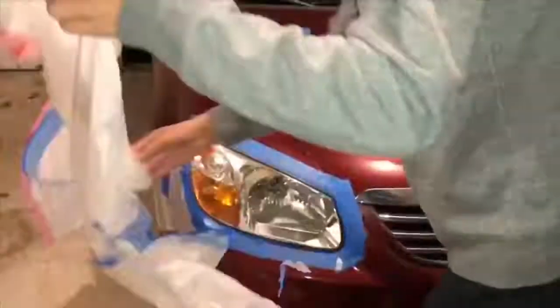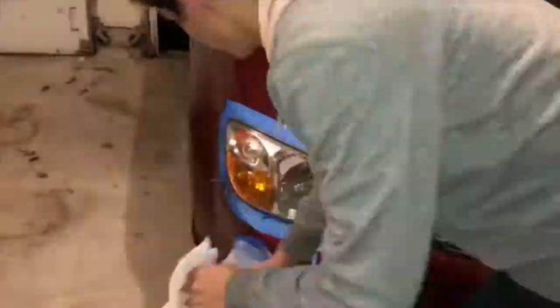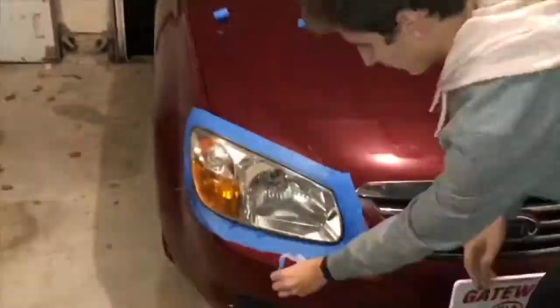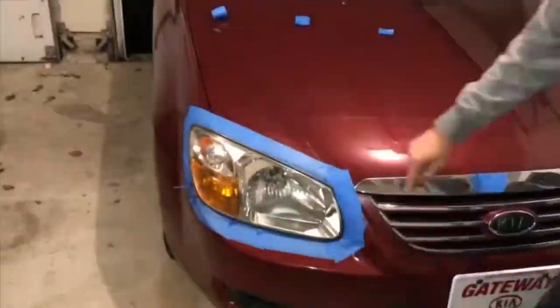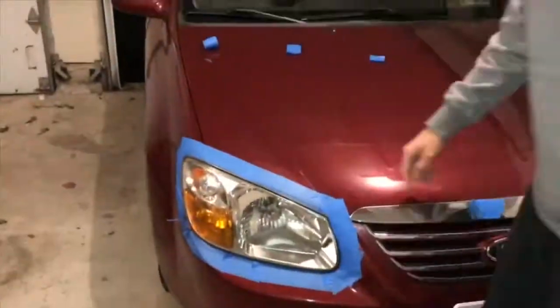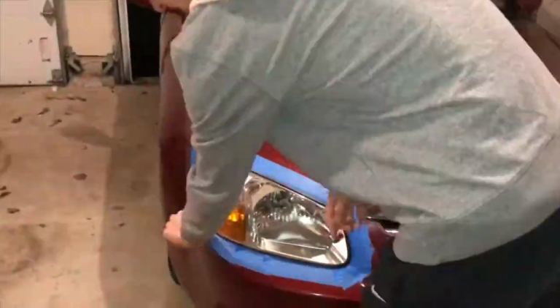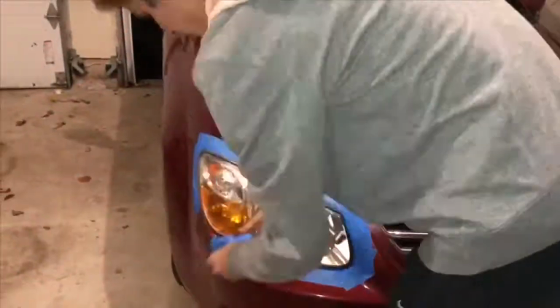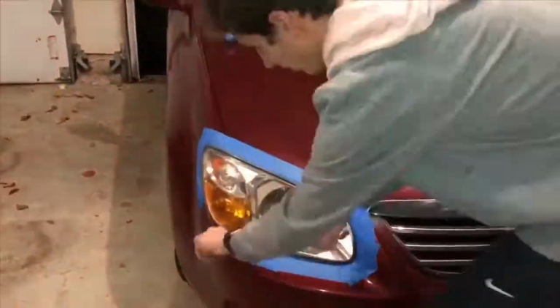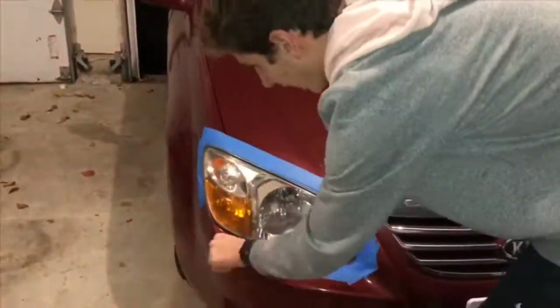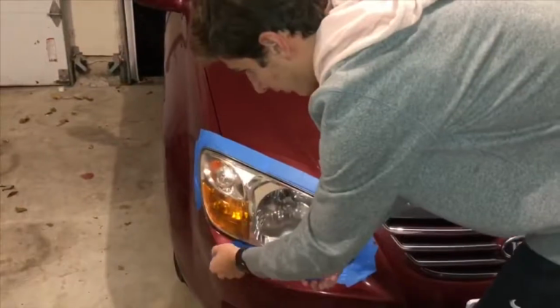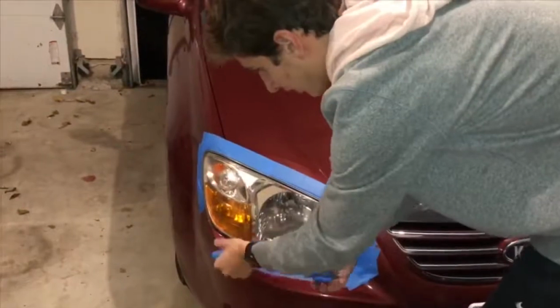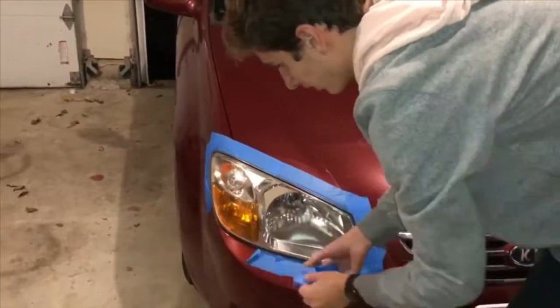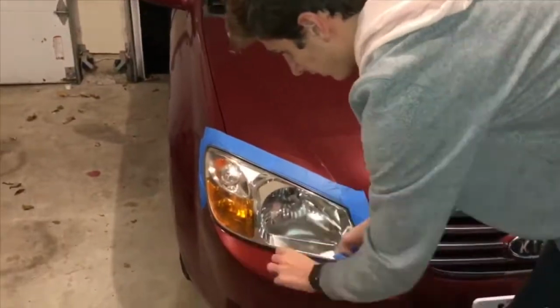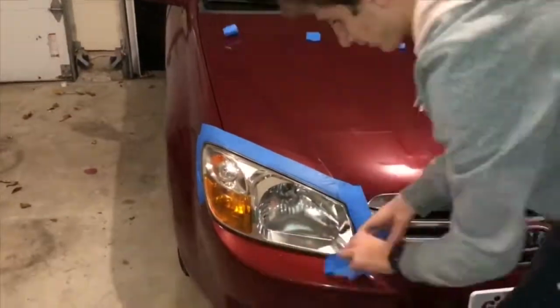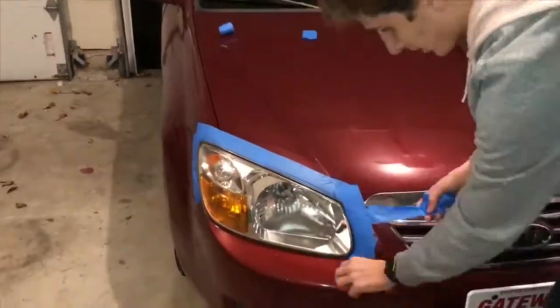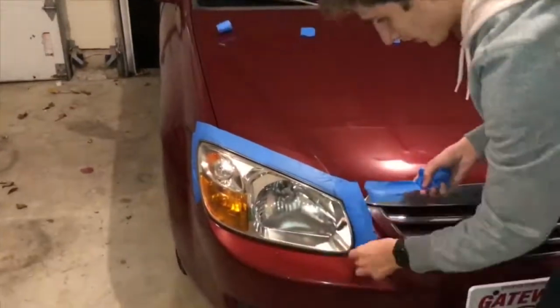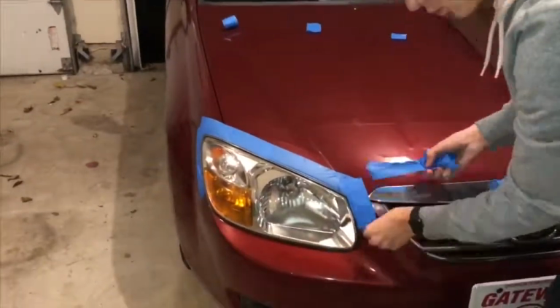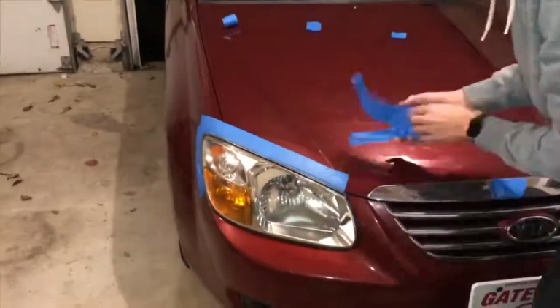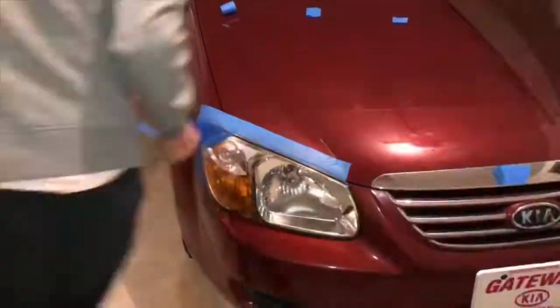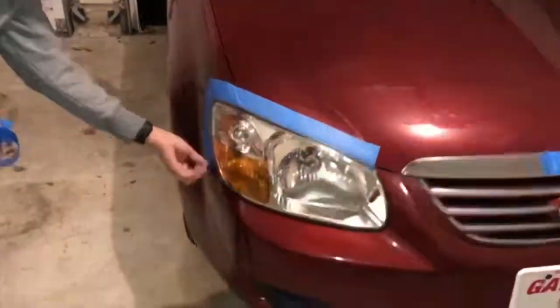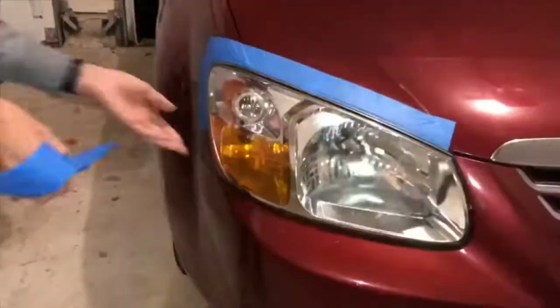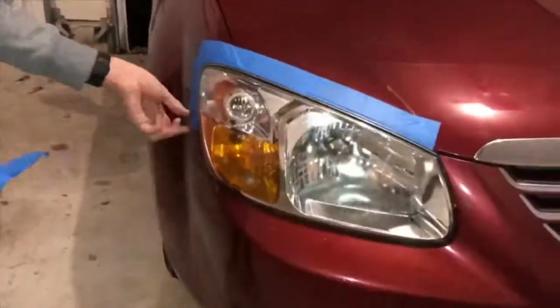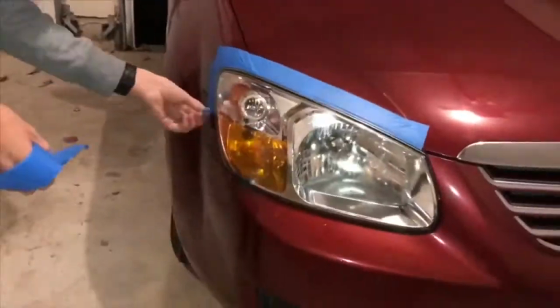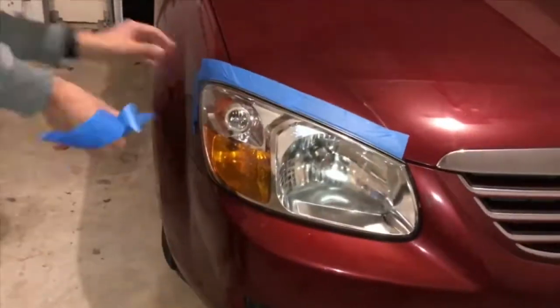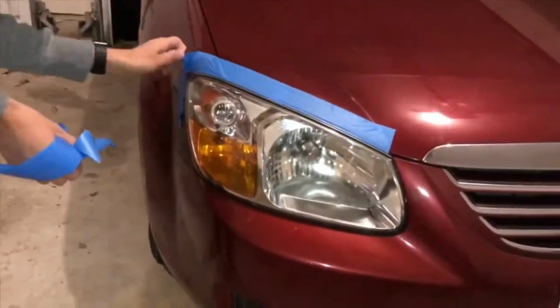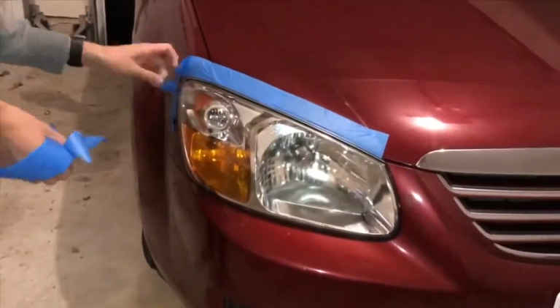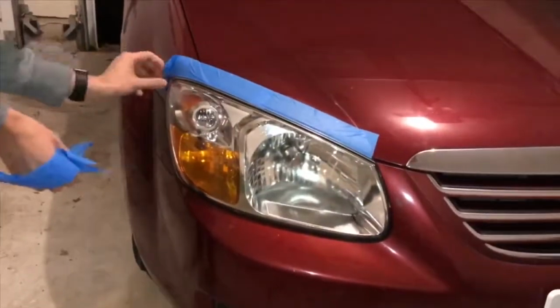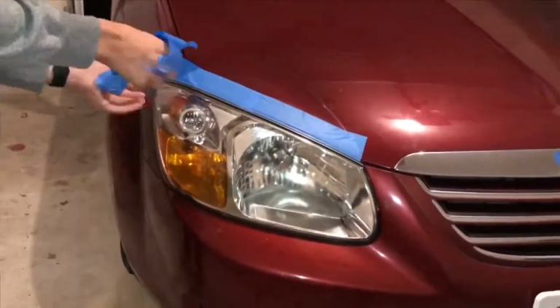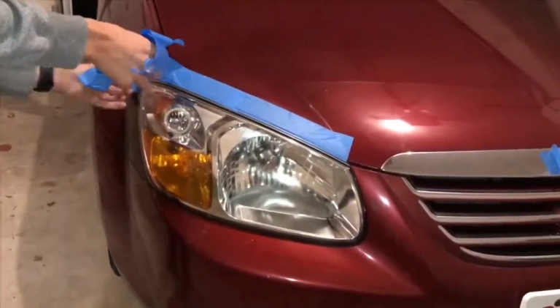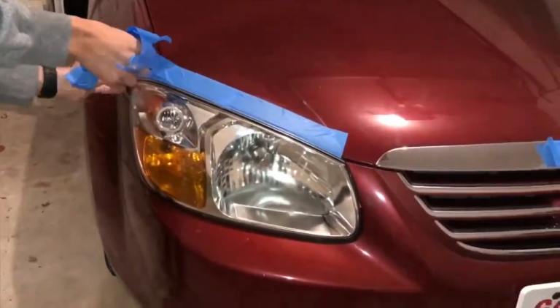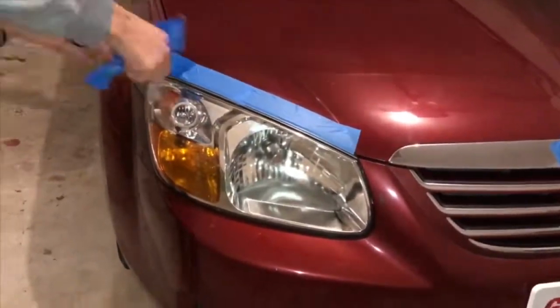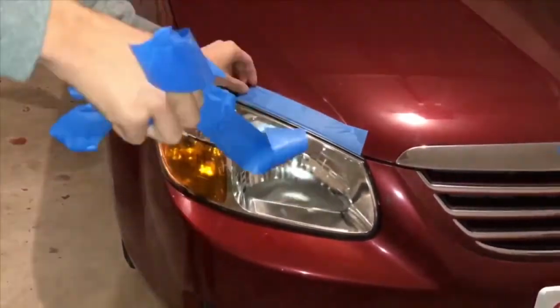After the clear coat dries, I take the tape off and take the trash bag off and the light is all finished.